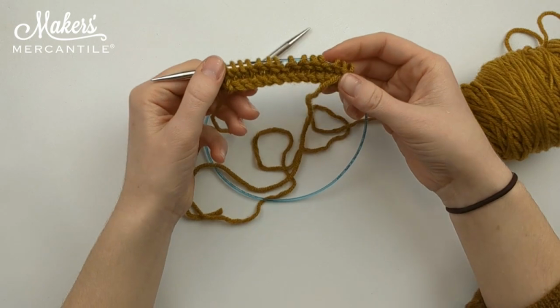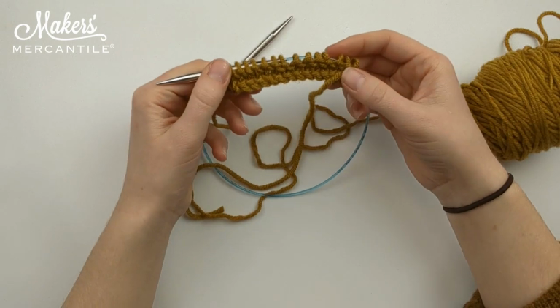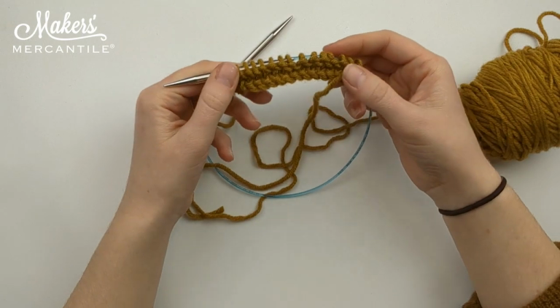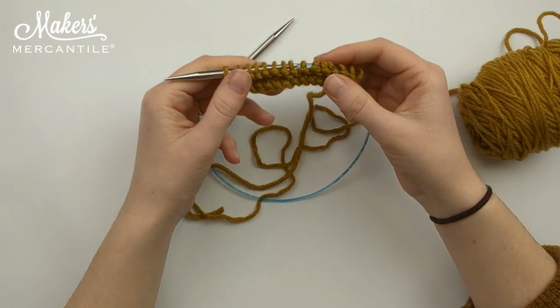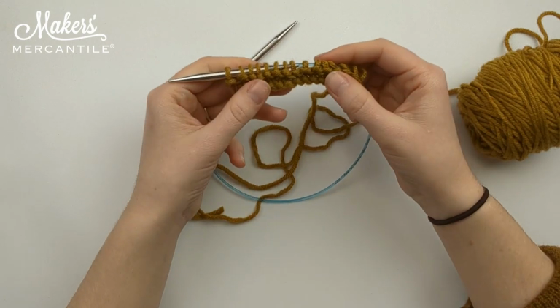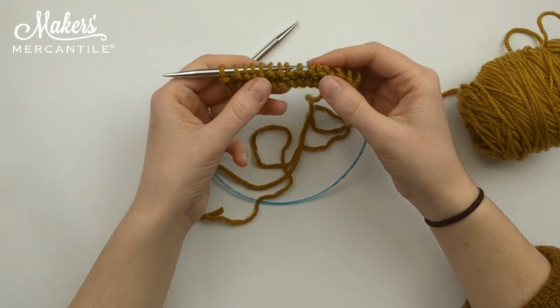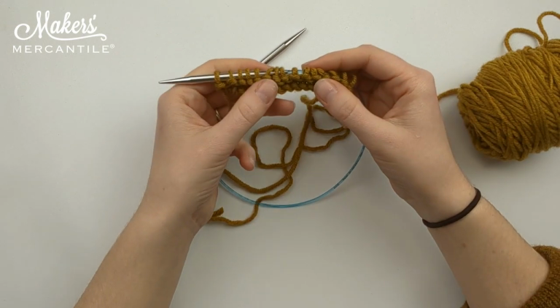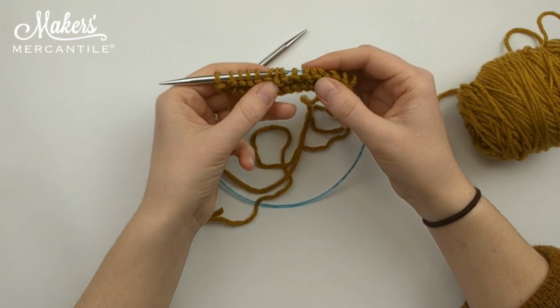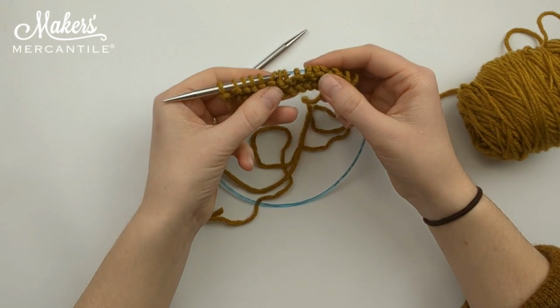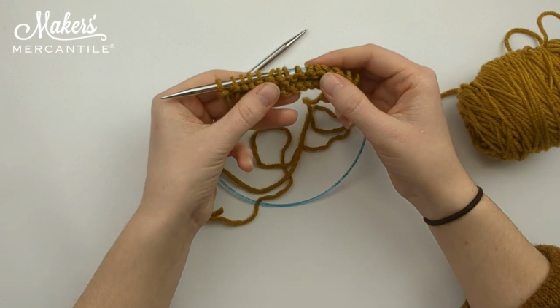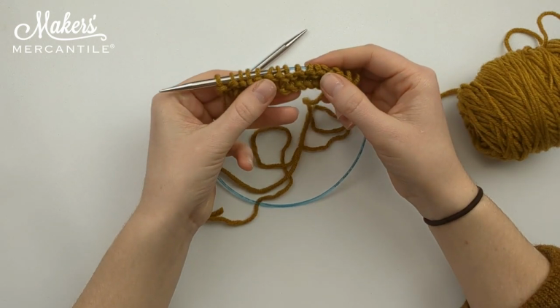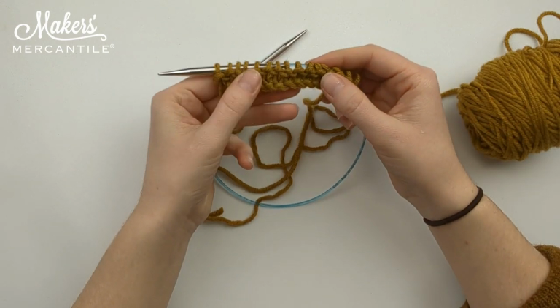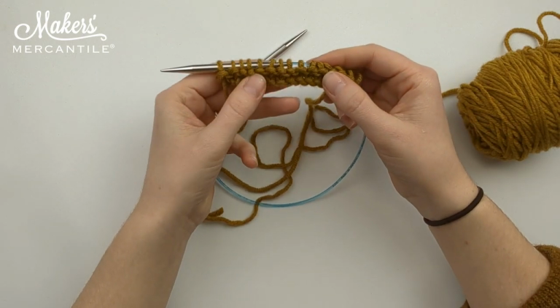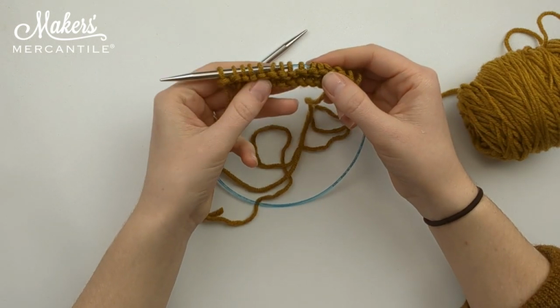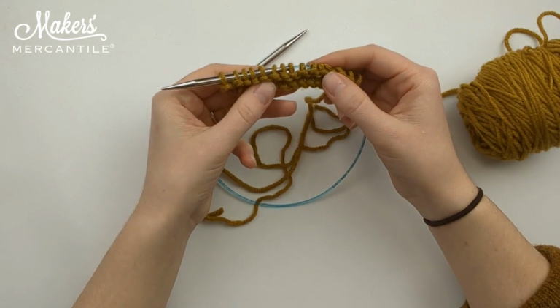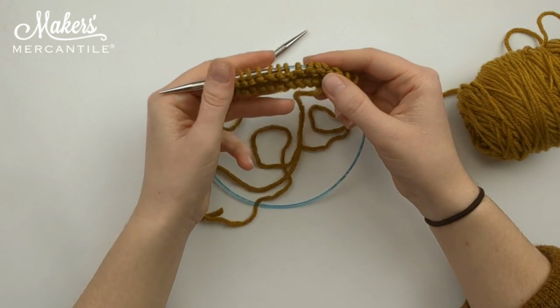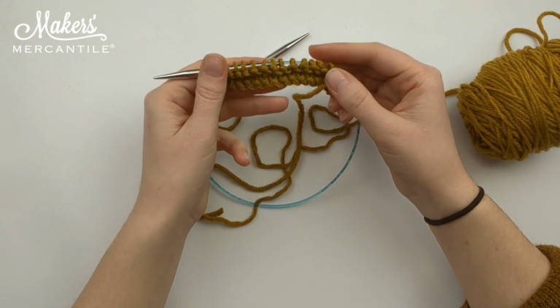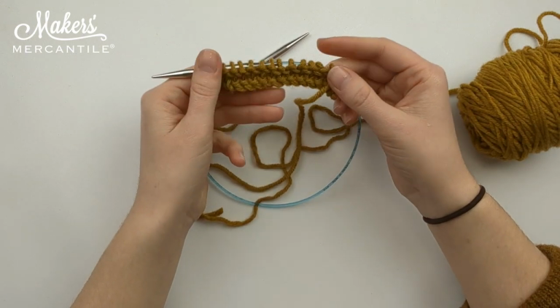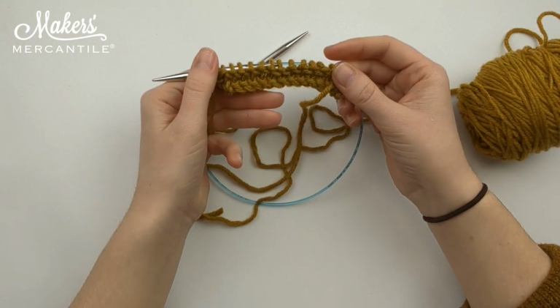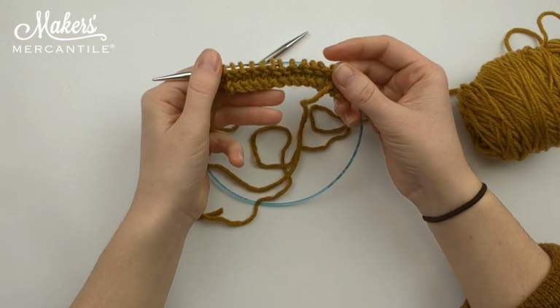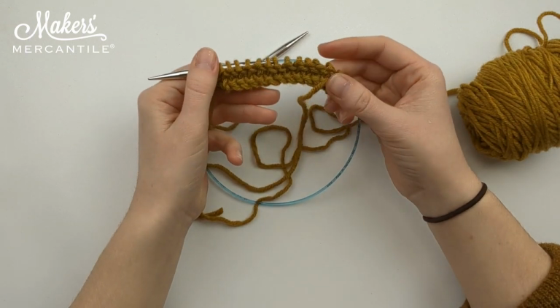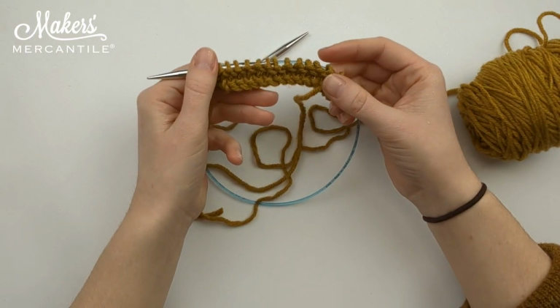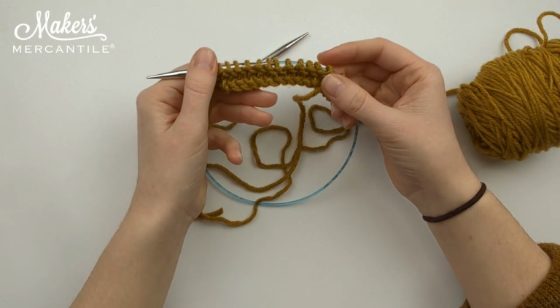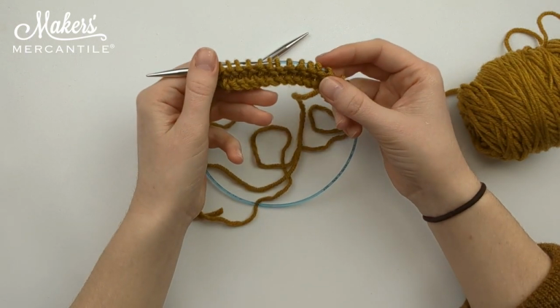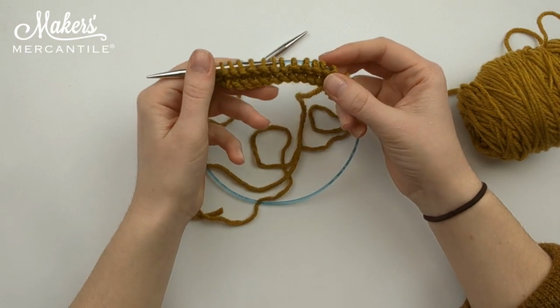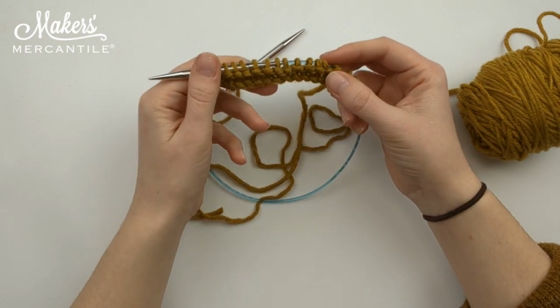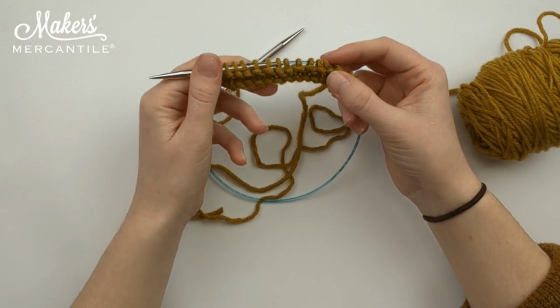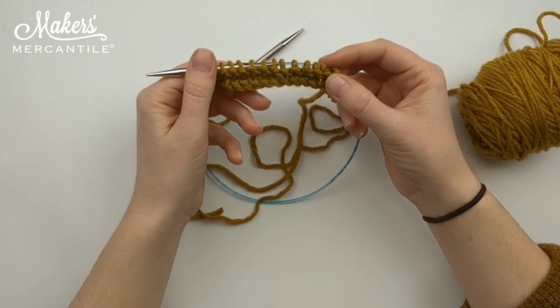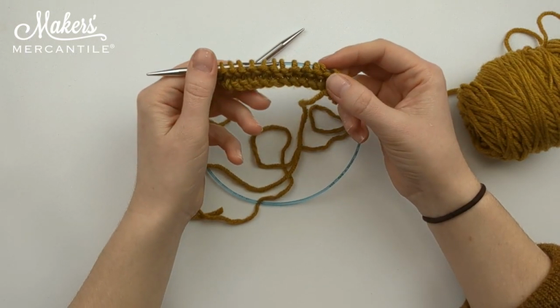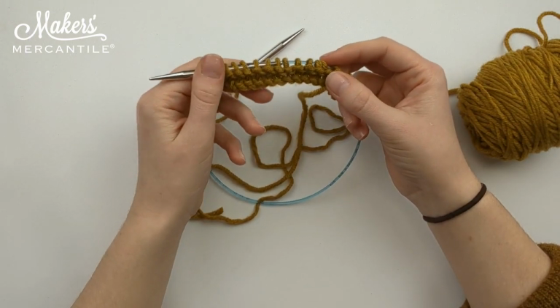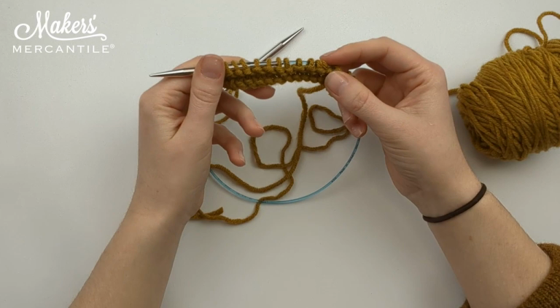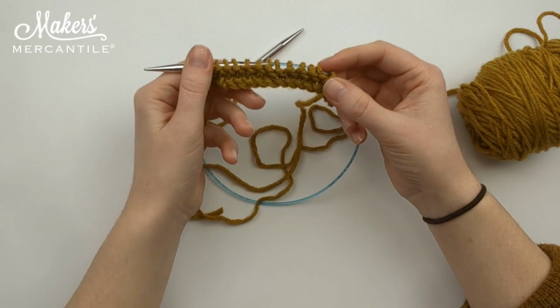And there you go. You have now made two rows of purl stitches.